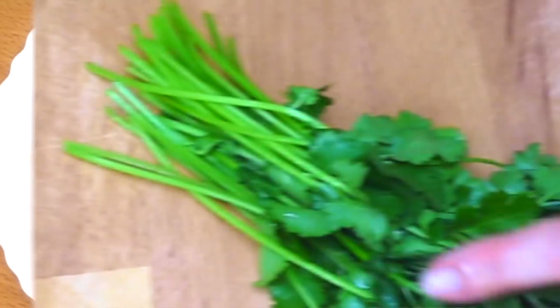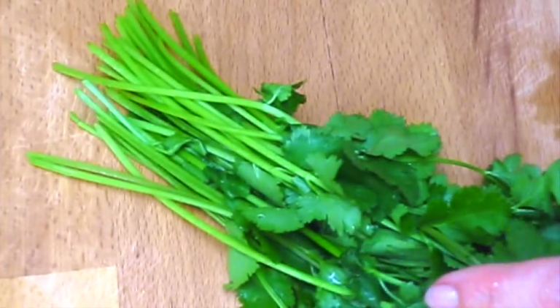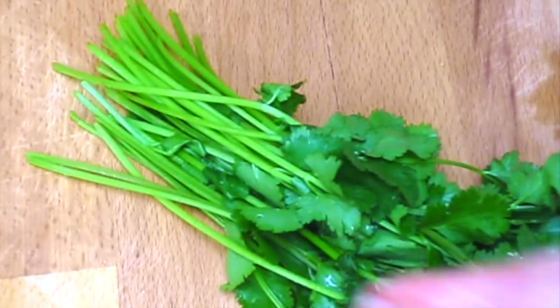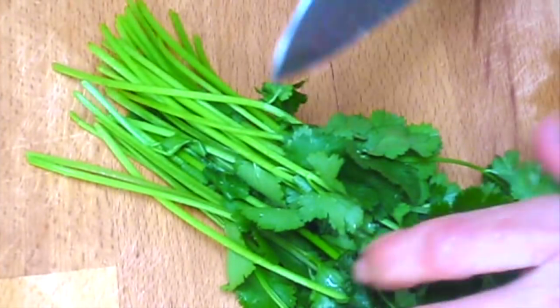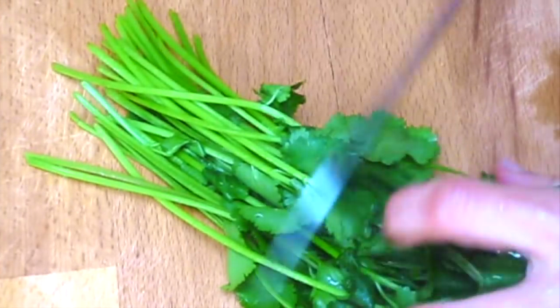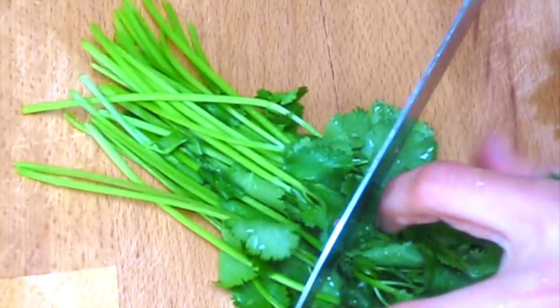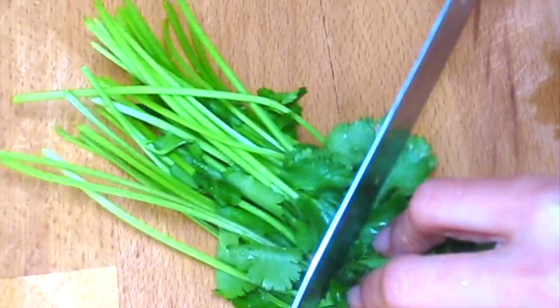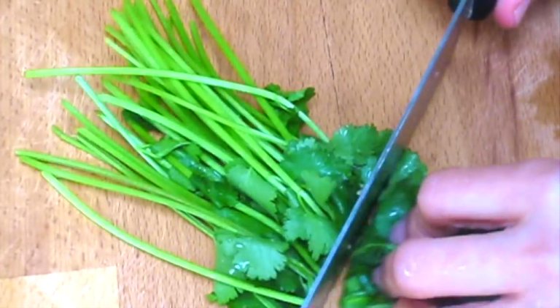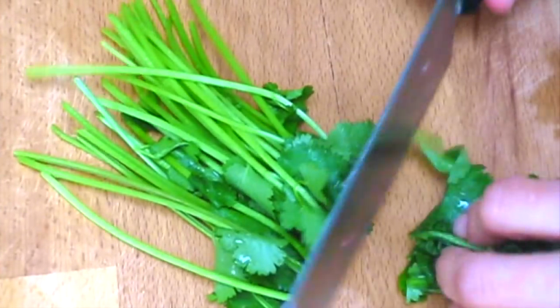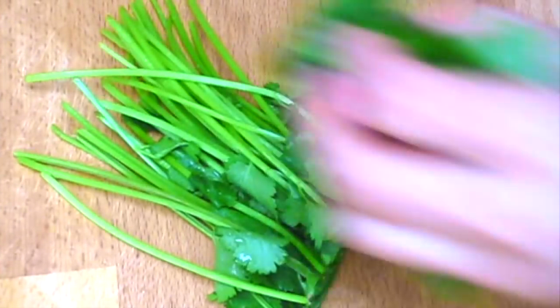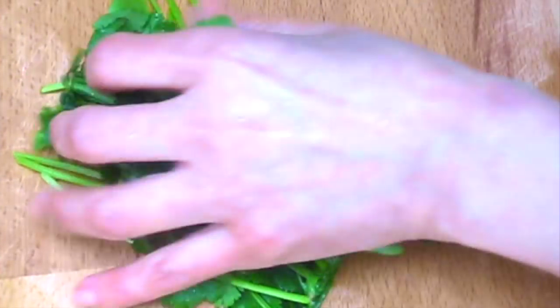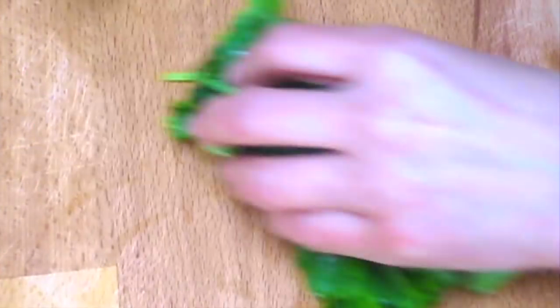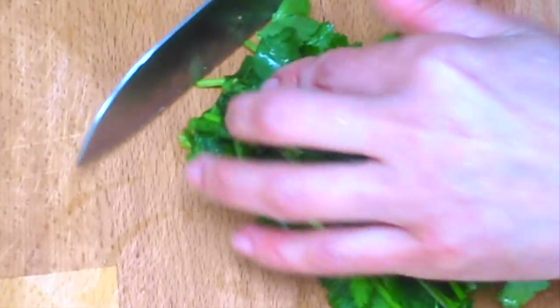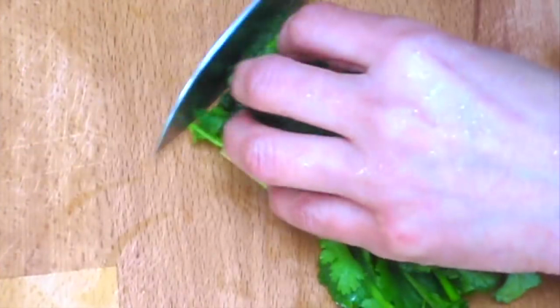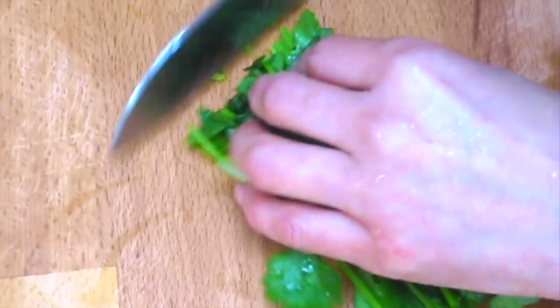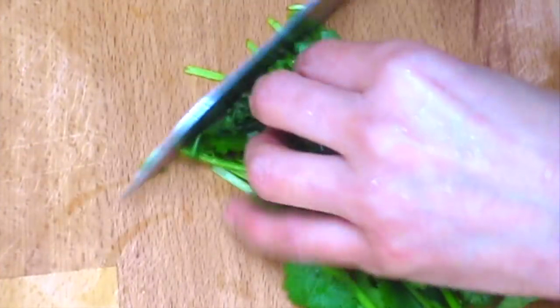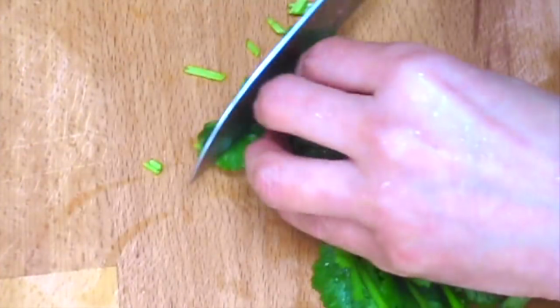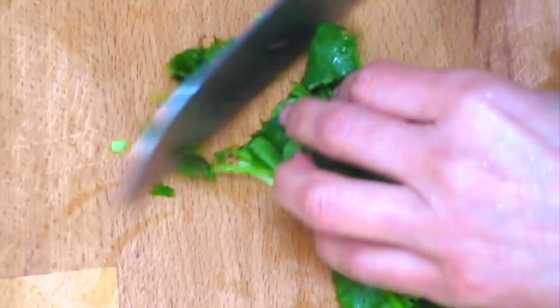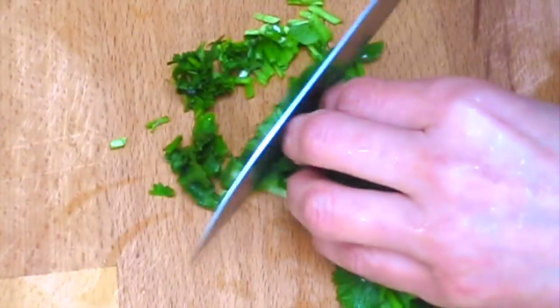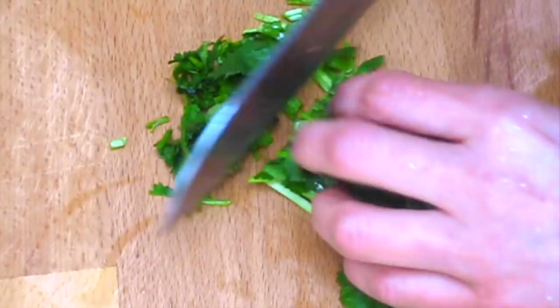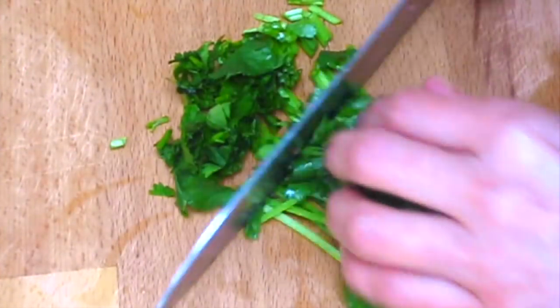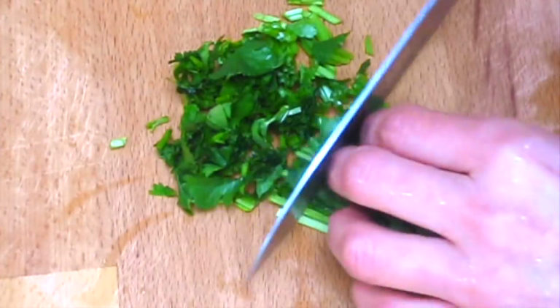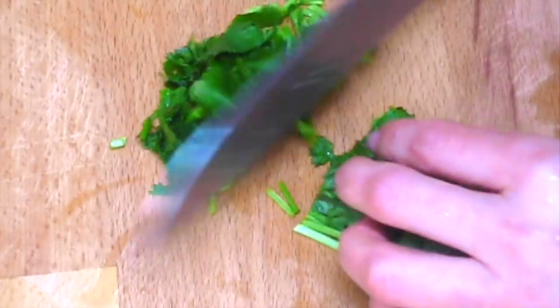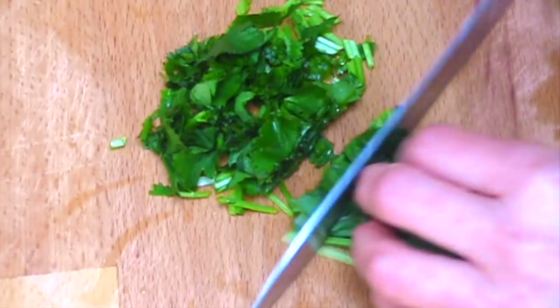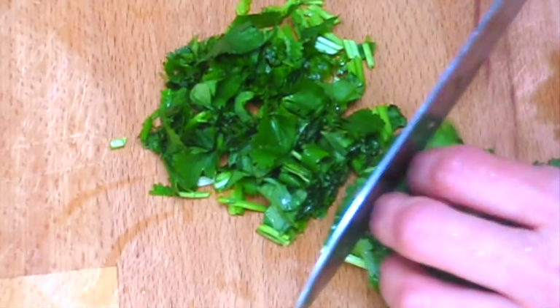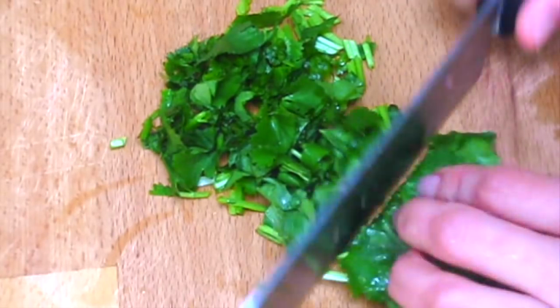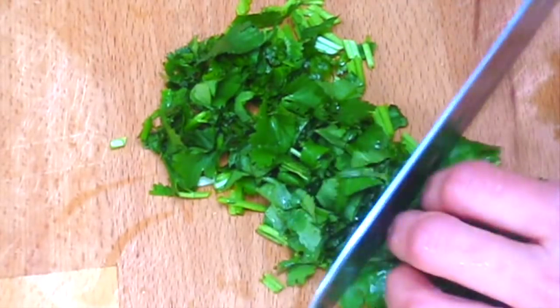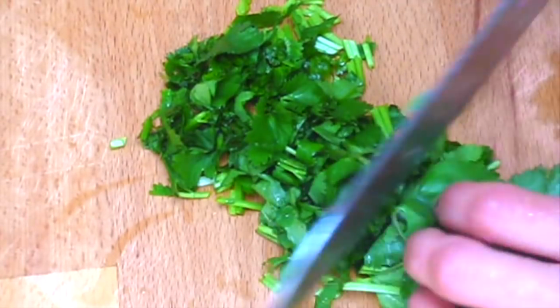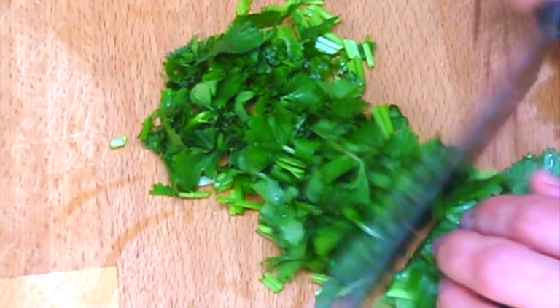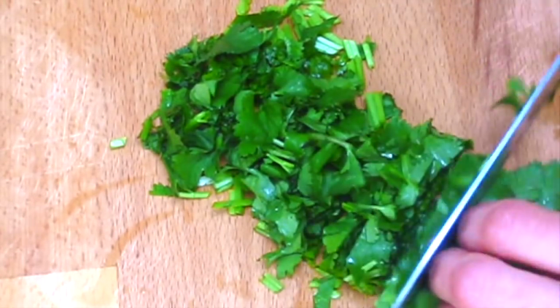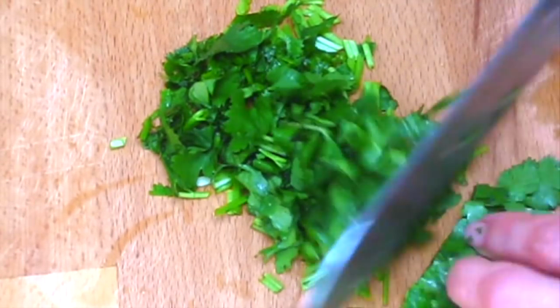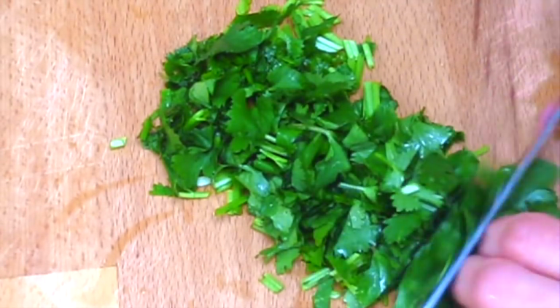Chop the coriander and chilies. Let's do it.